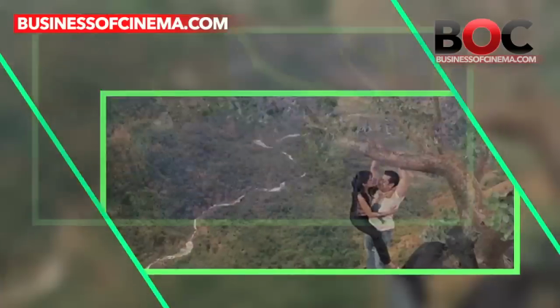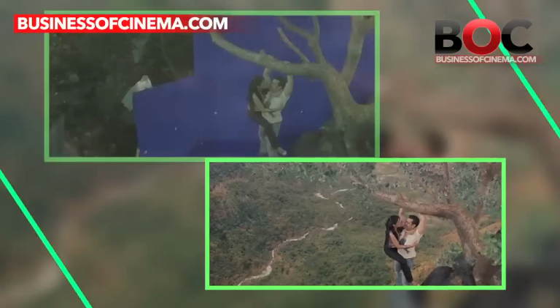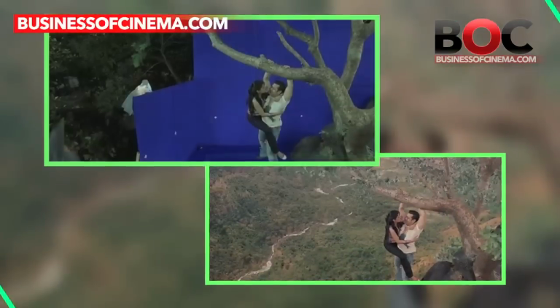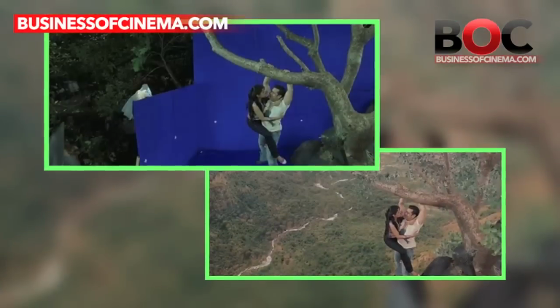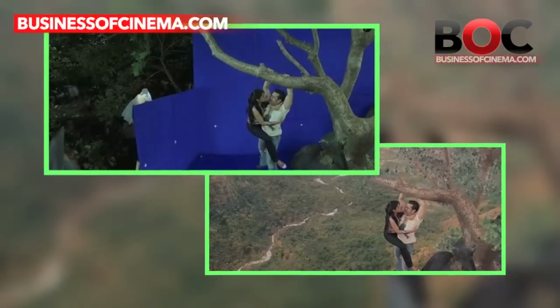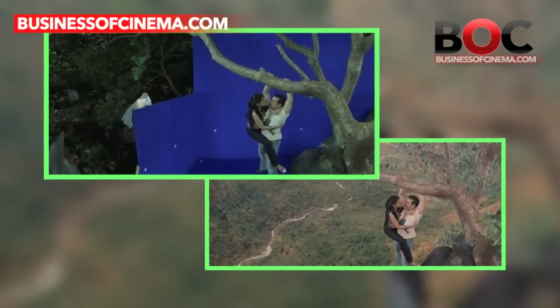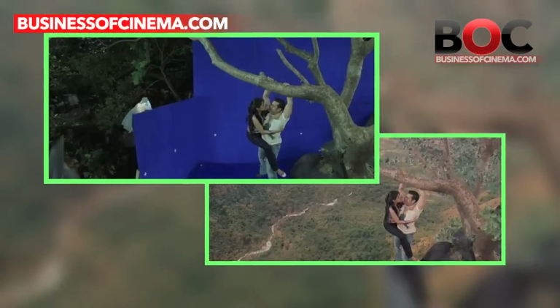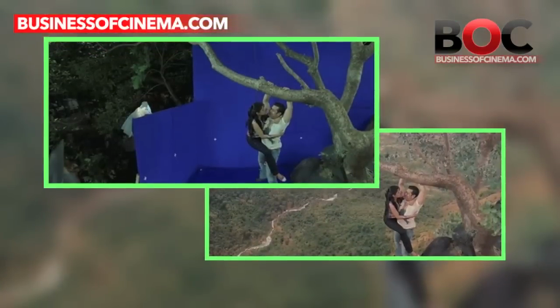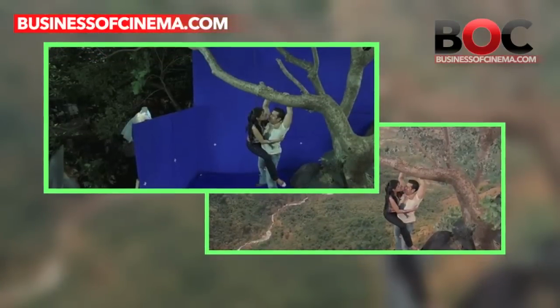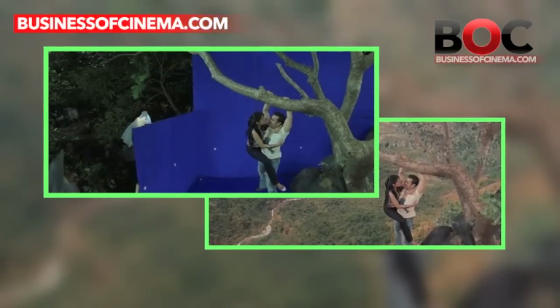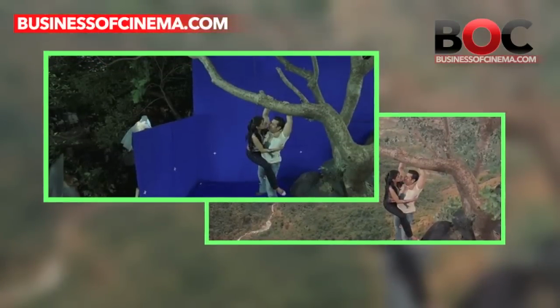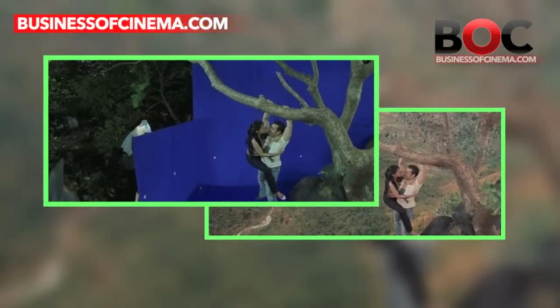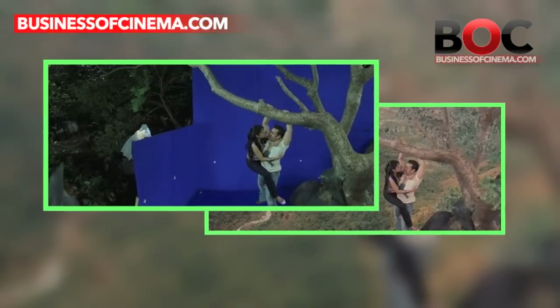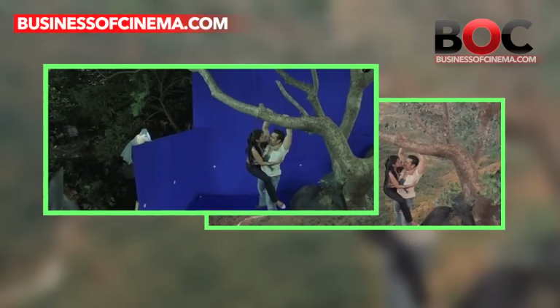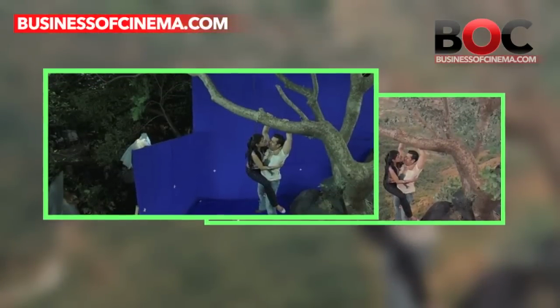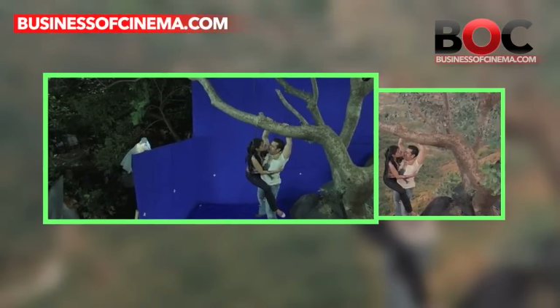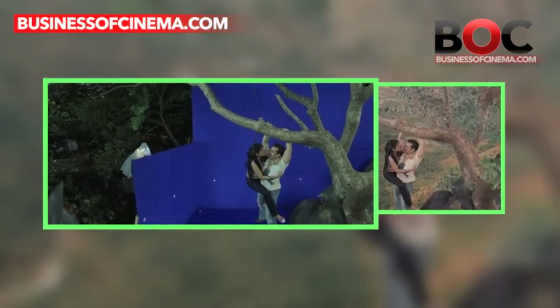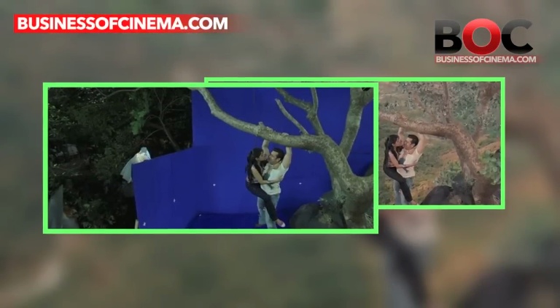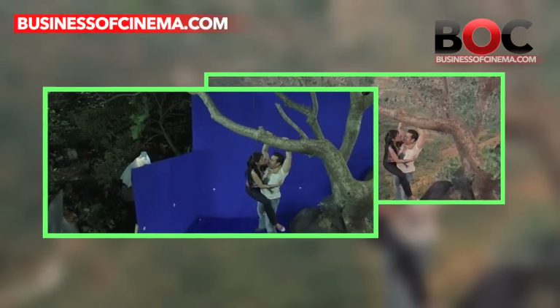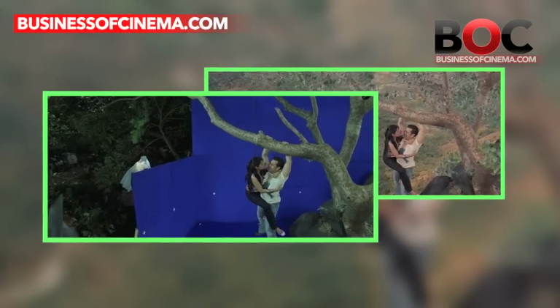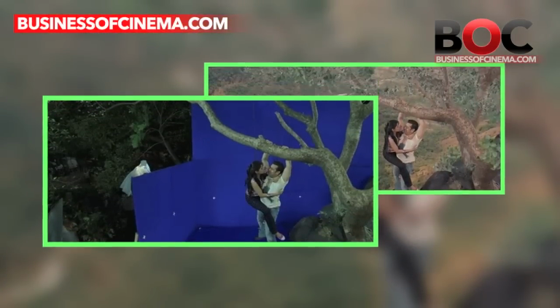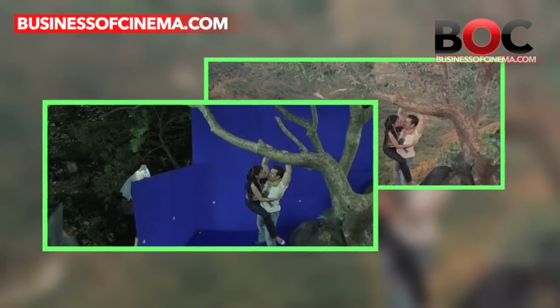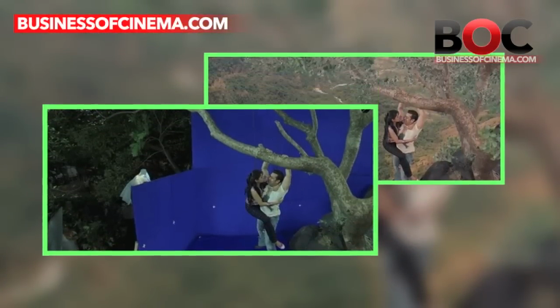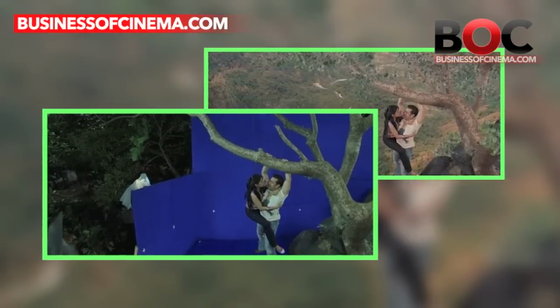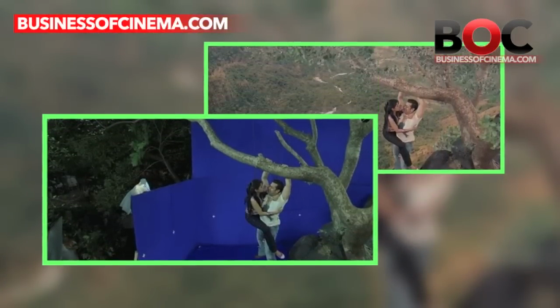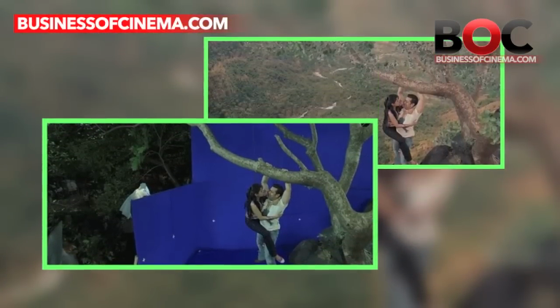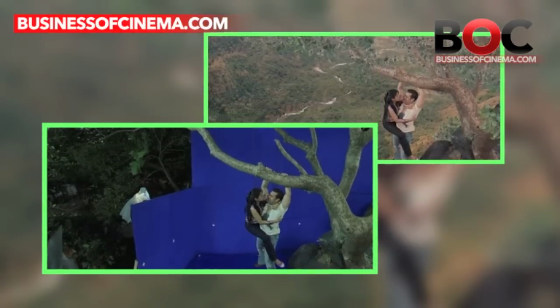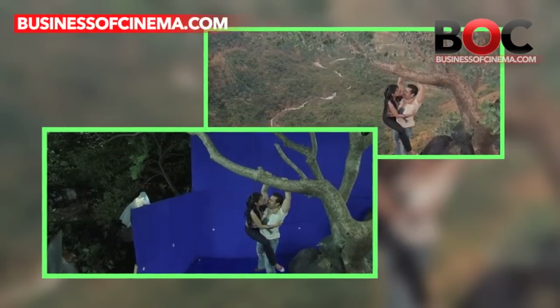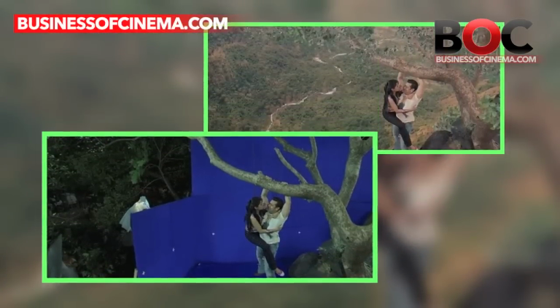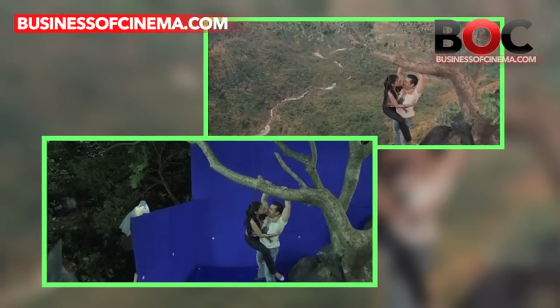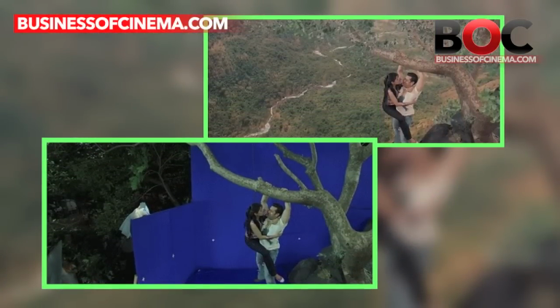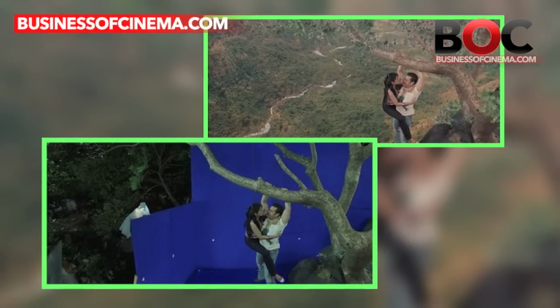The scene where Salman Khan is hanging on a tree with actress Aseen, and a few other scenes in the film Ready, were the work of VFX.